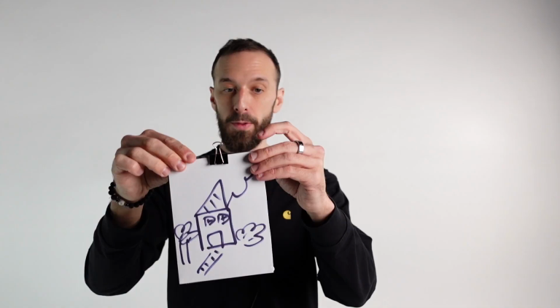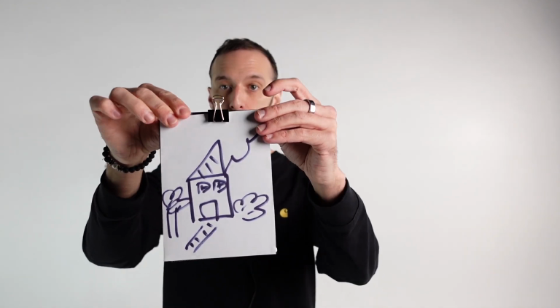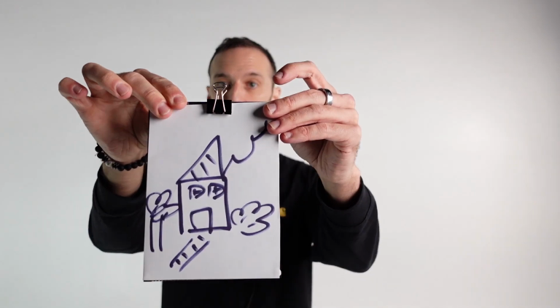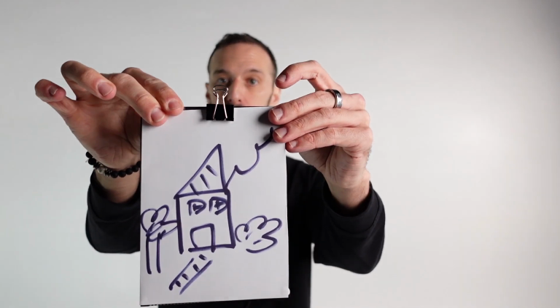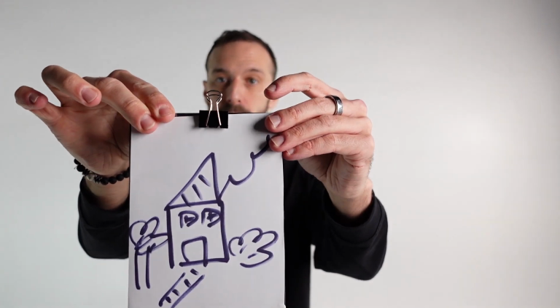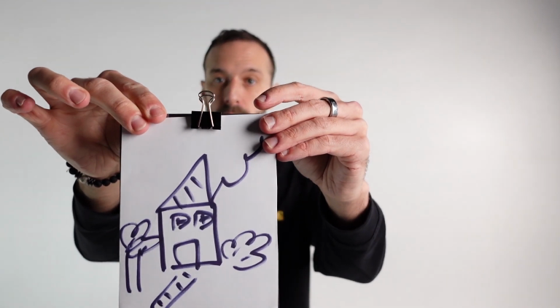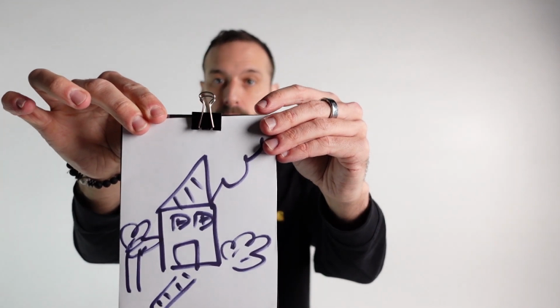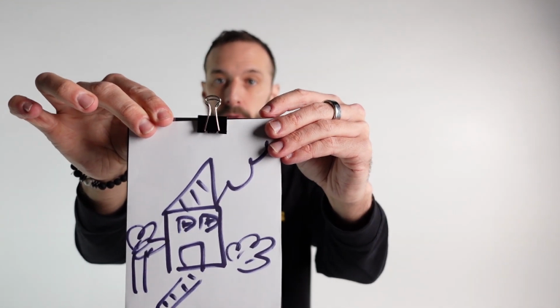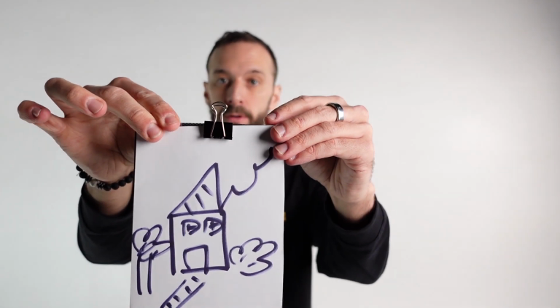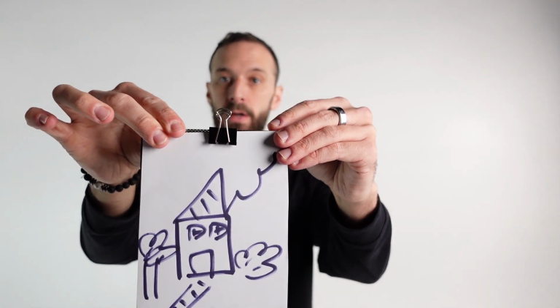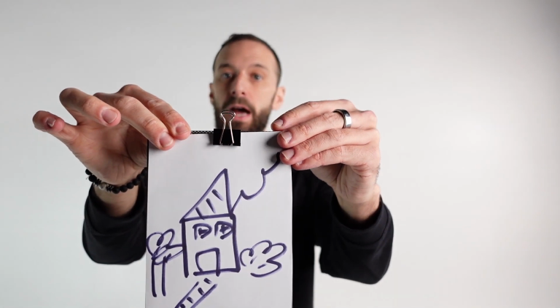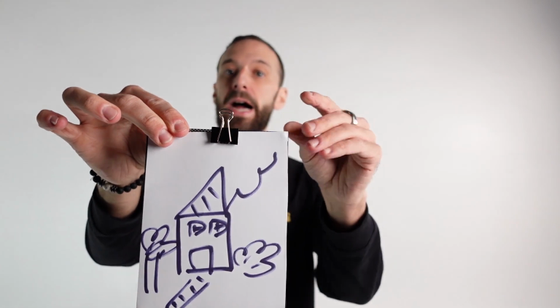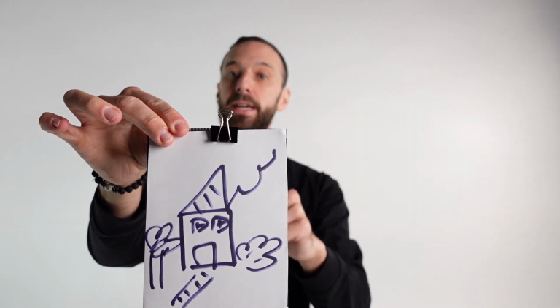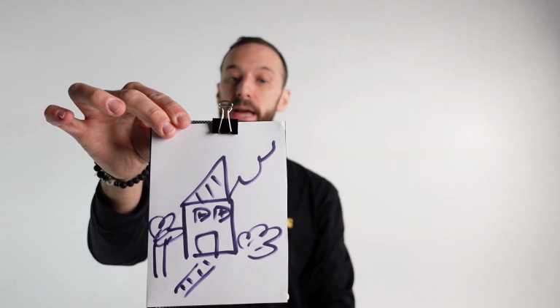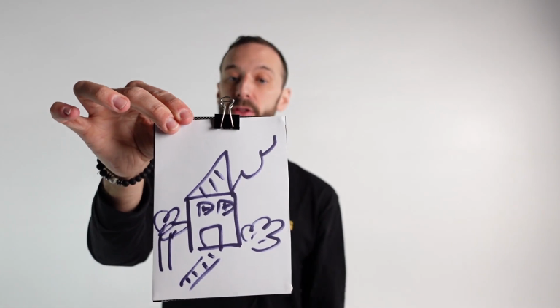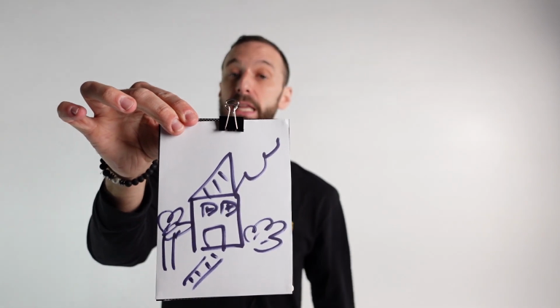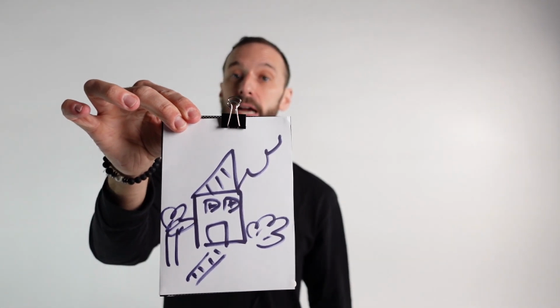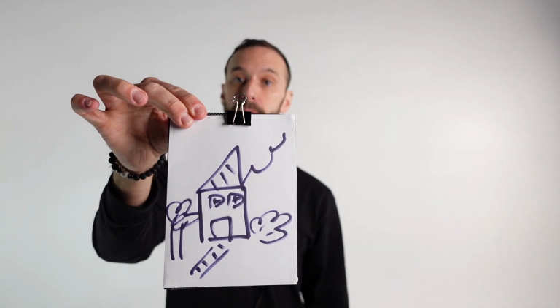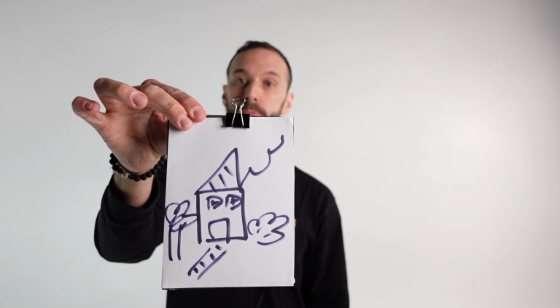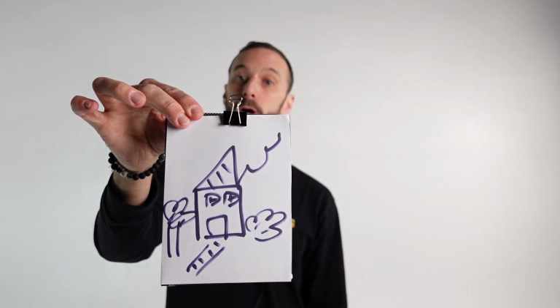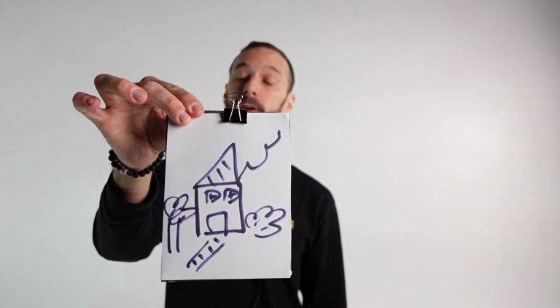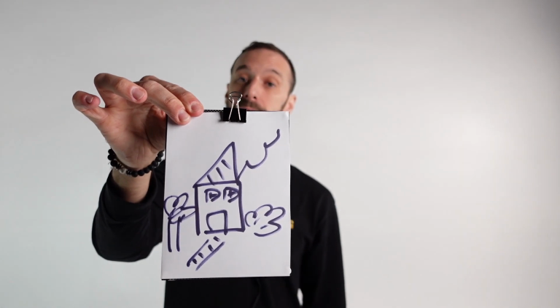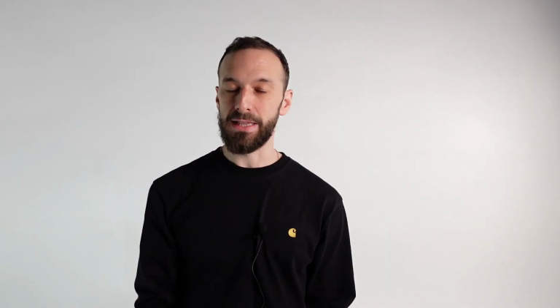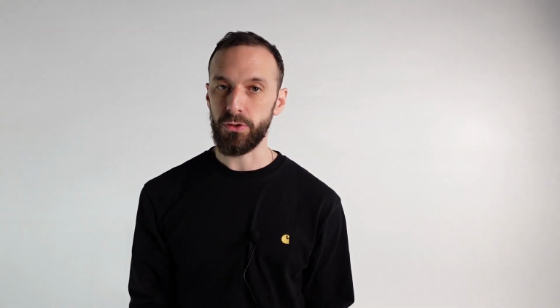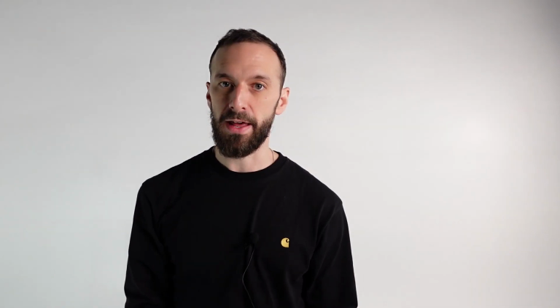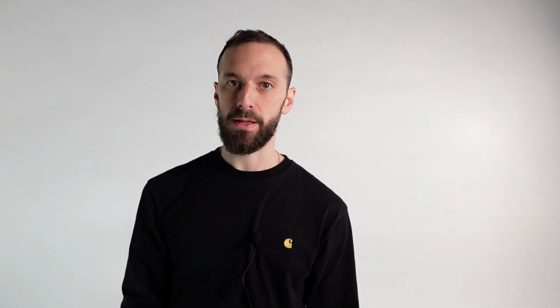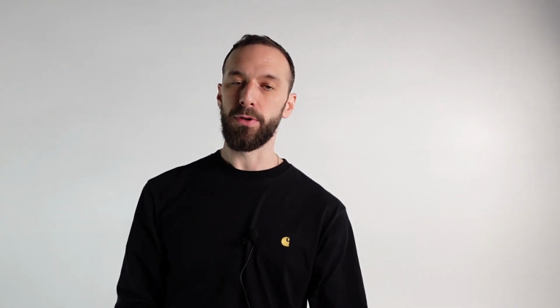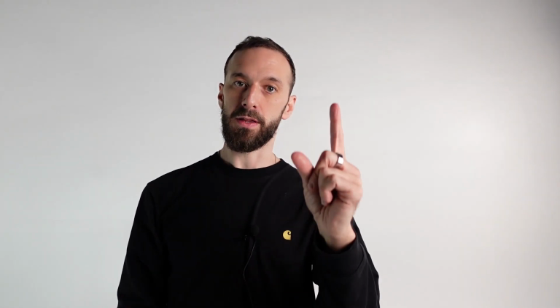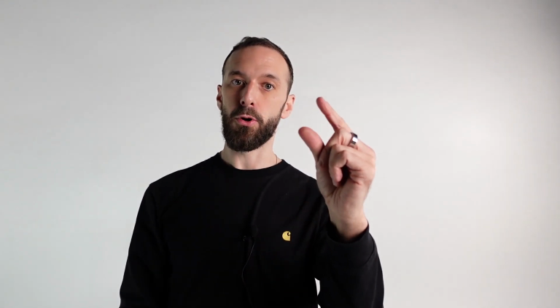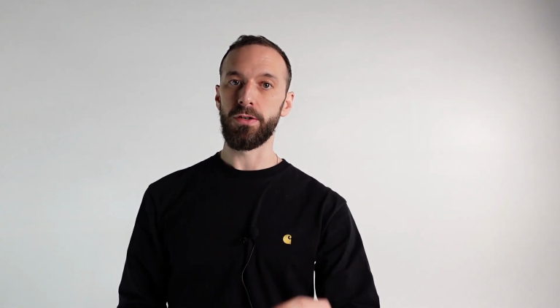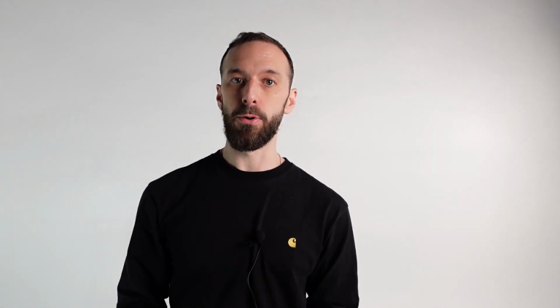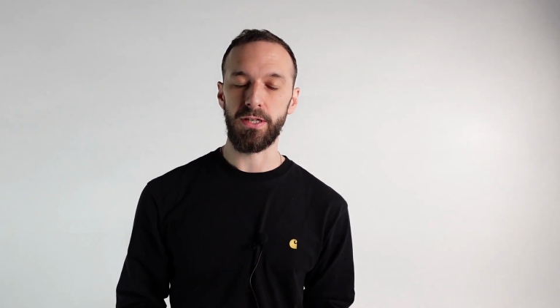With the push of a button, I can now see that image perfectly. It's literally that simple — it's the push of a button.